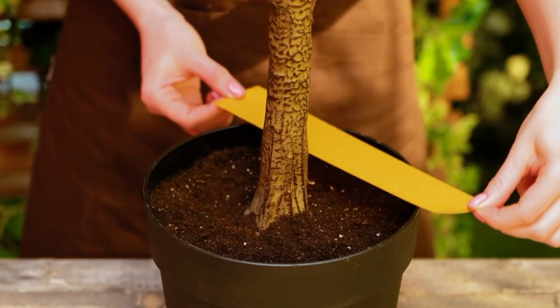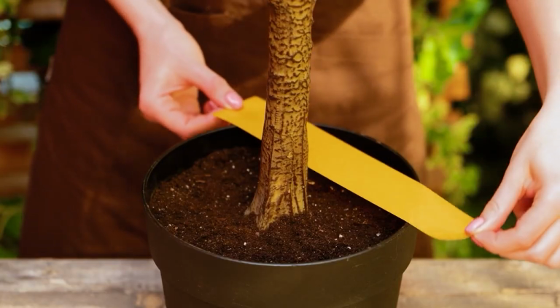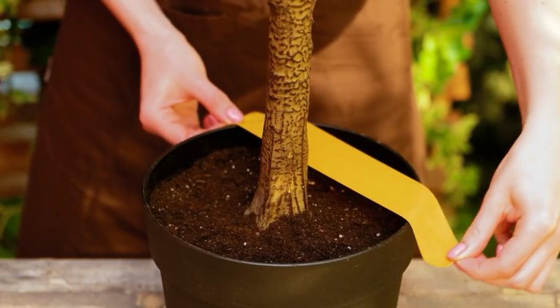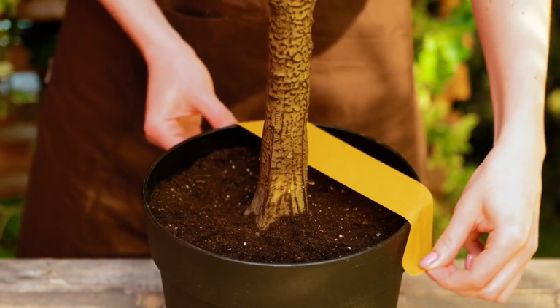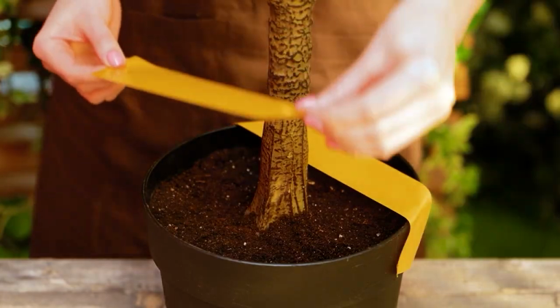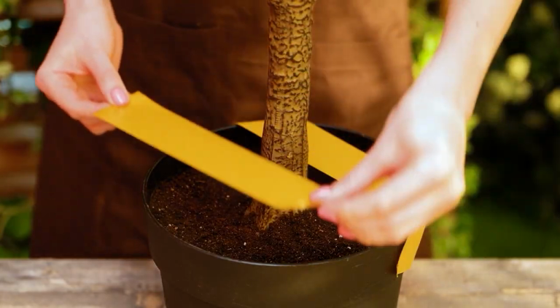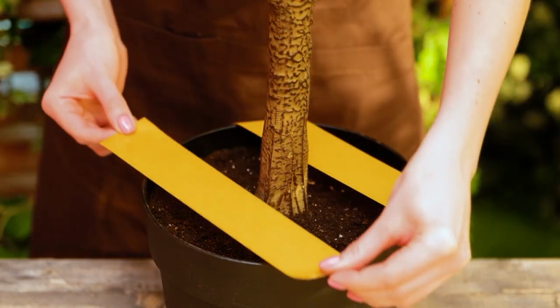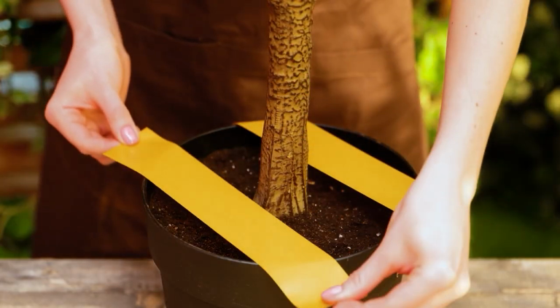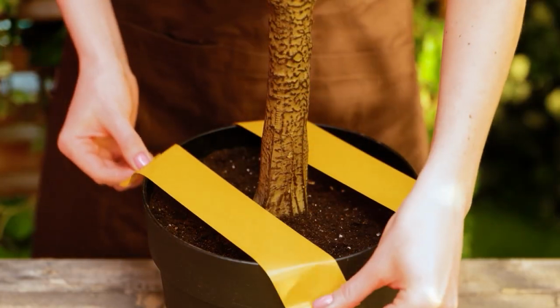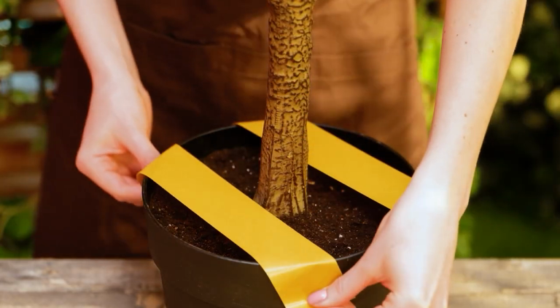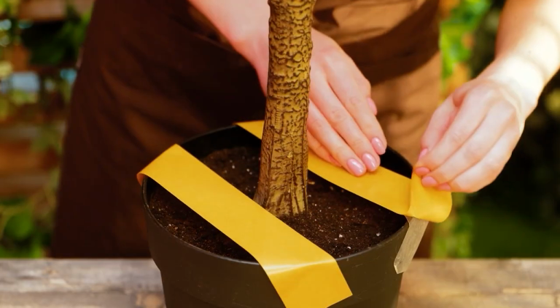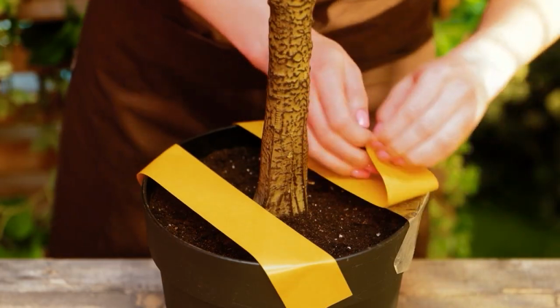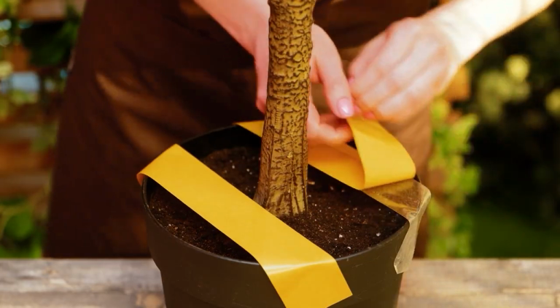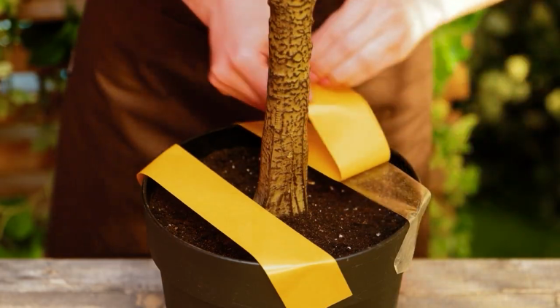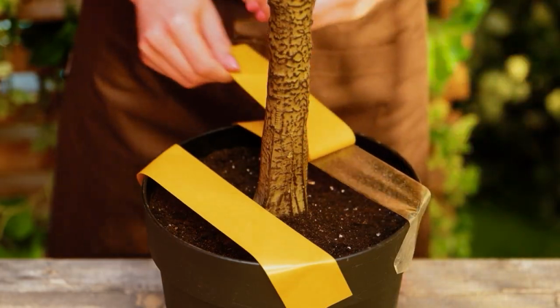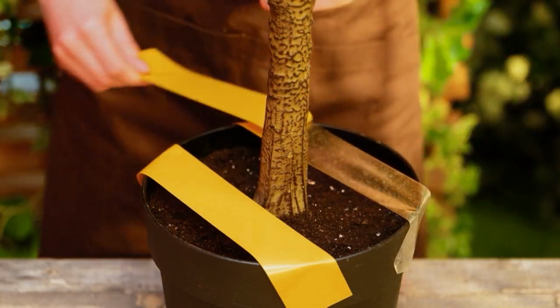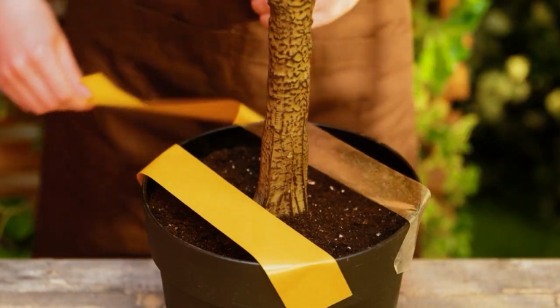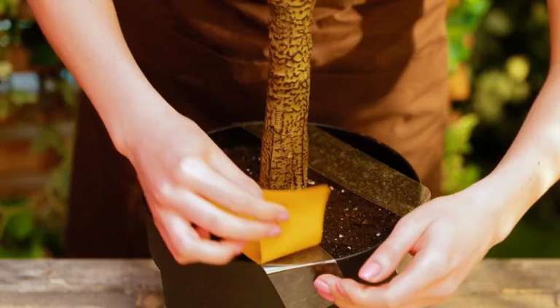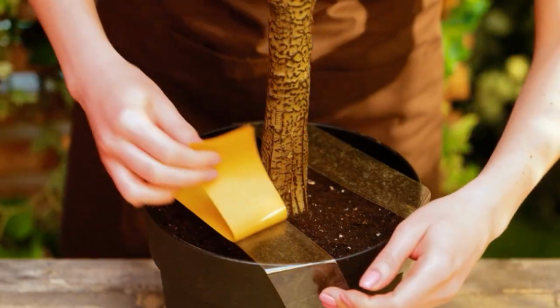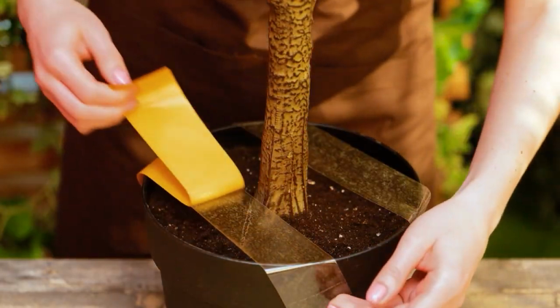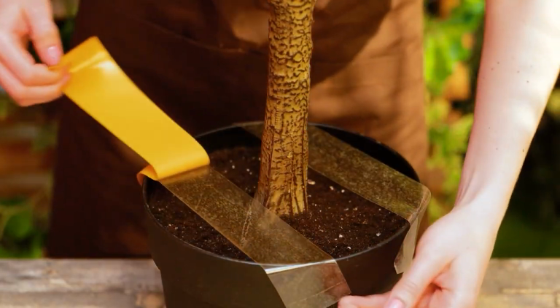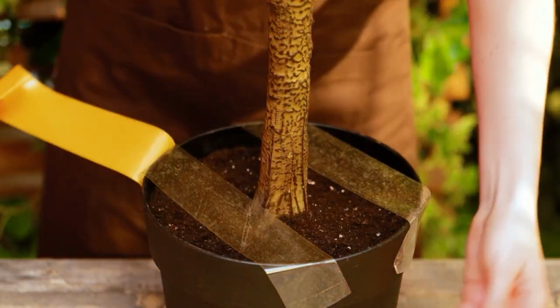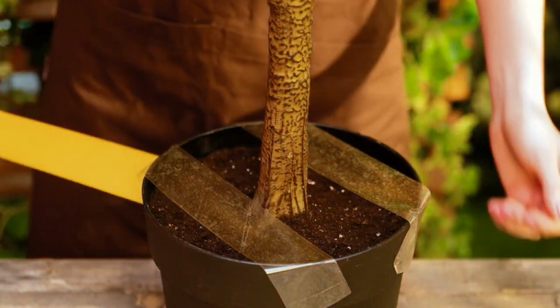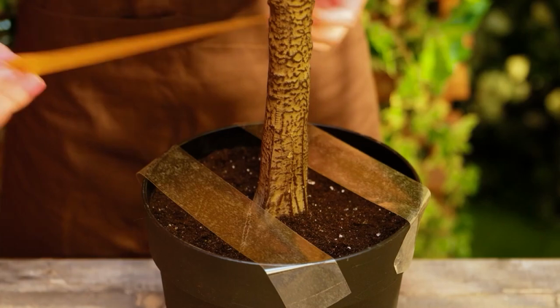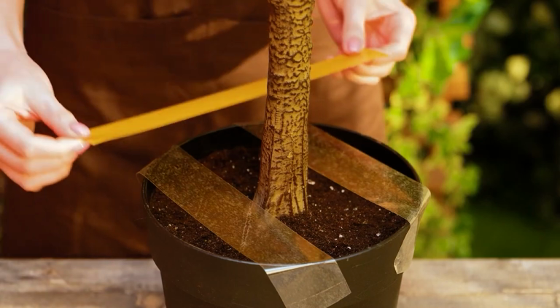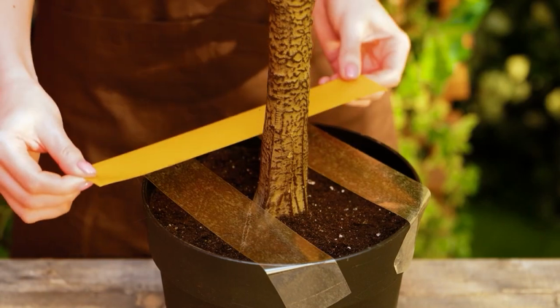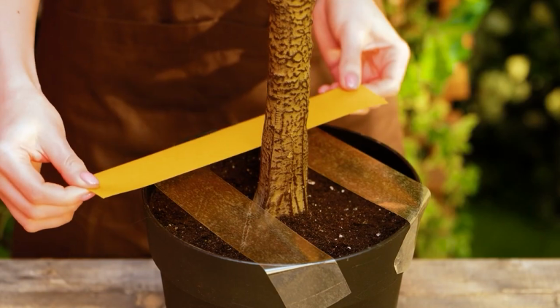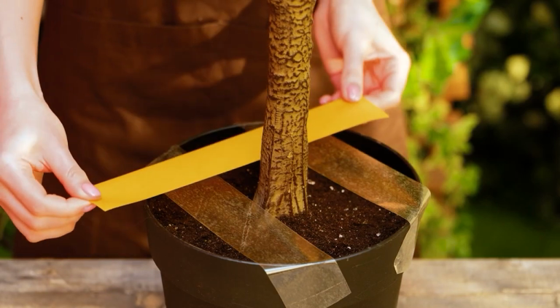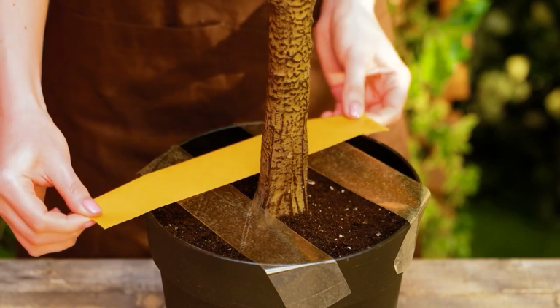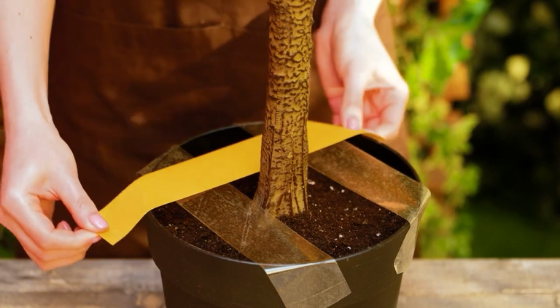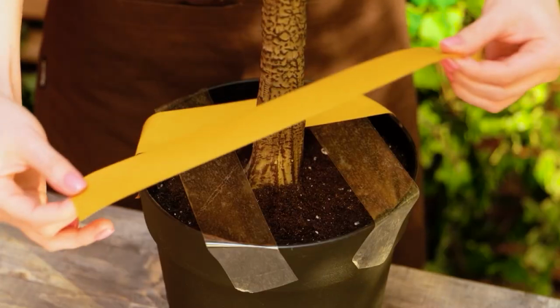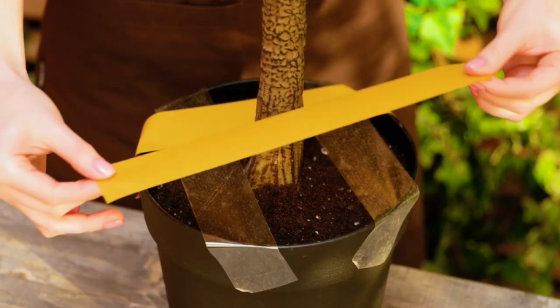Plant digging is a natural behavior for cats. This simple hack will protect your plants.